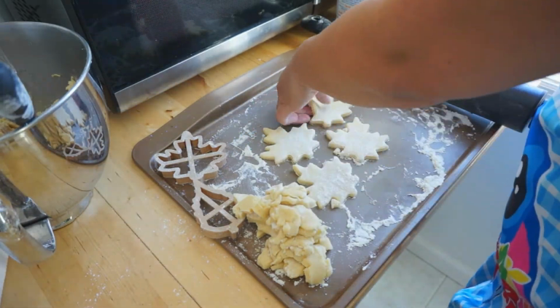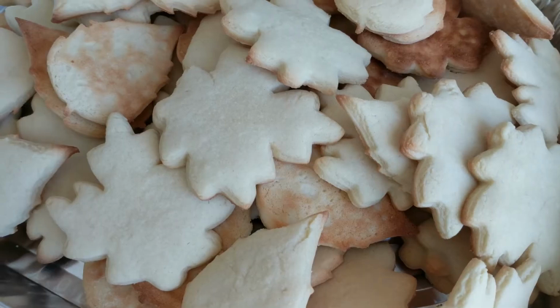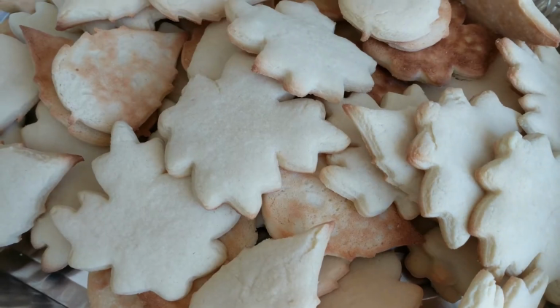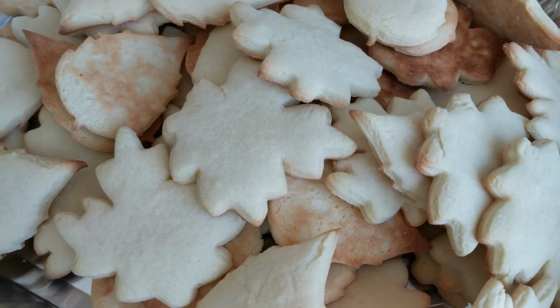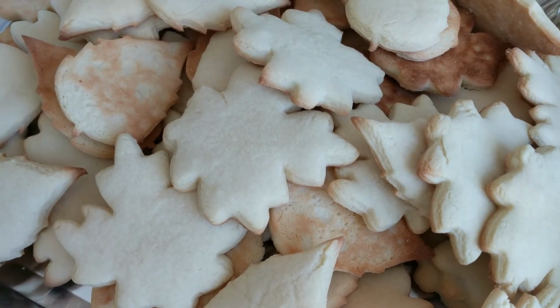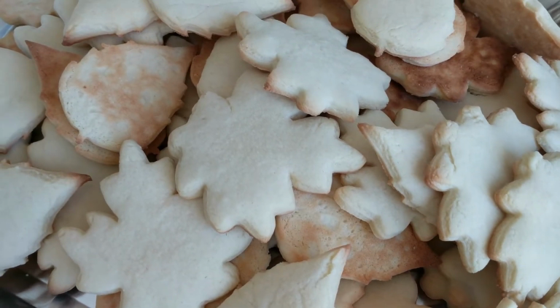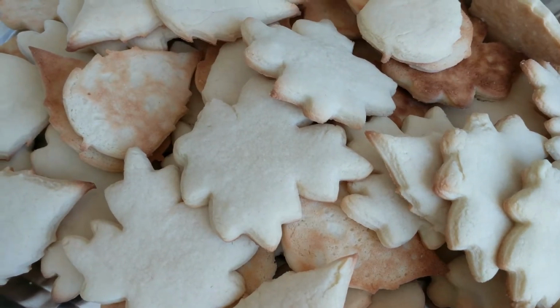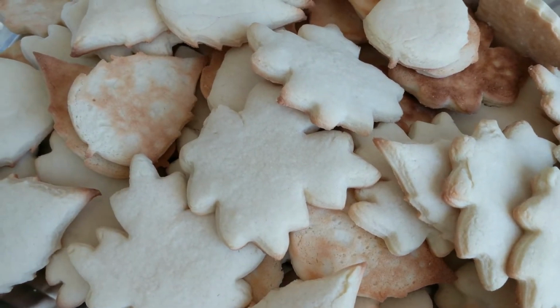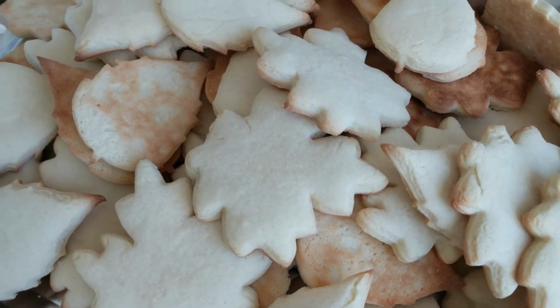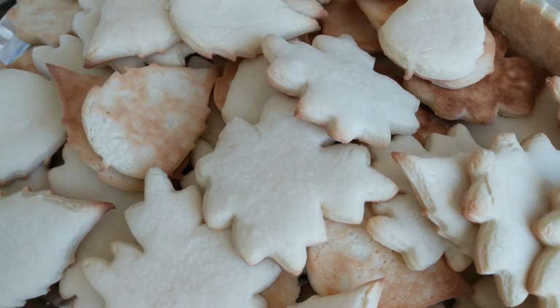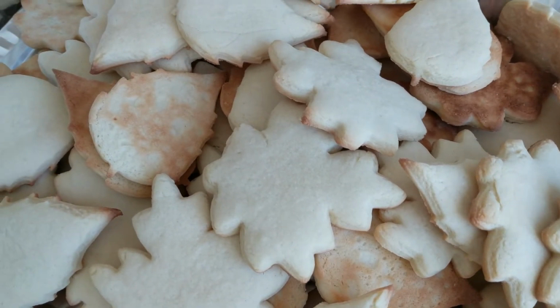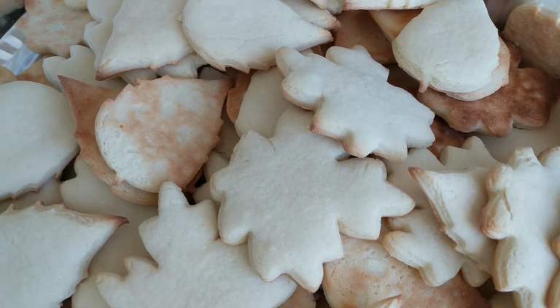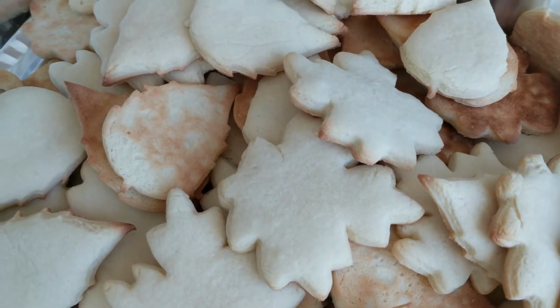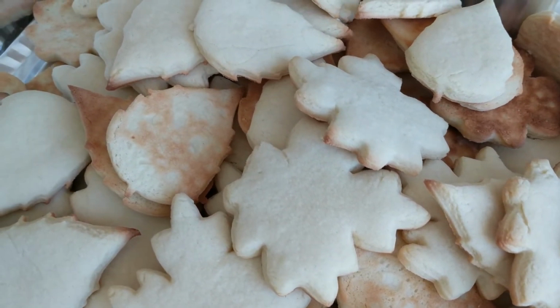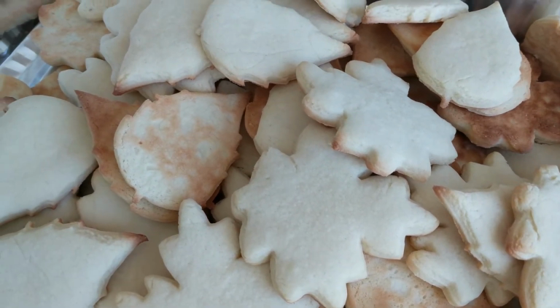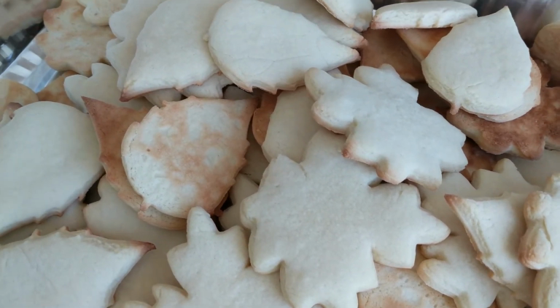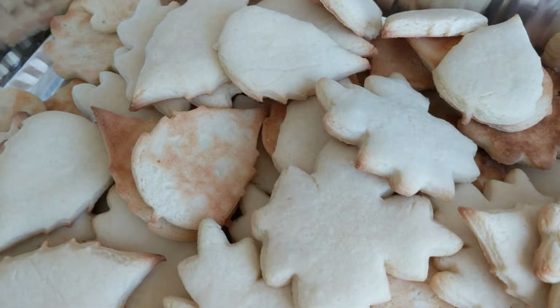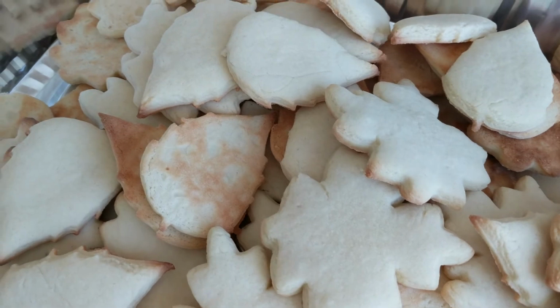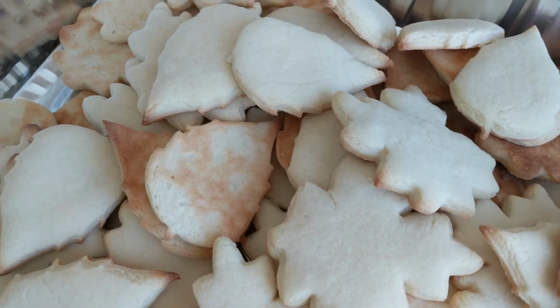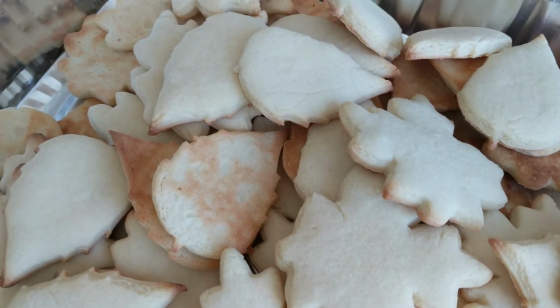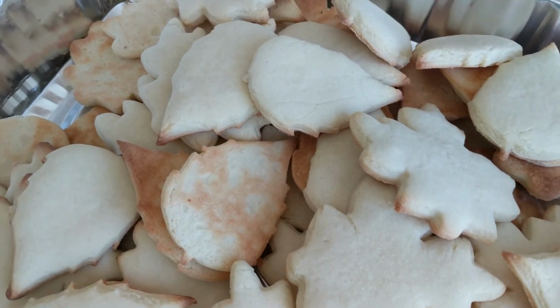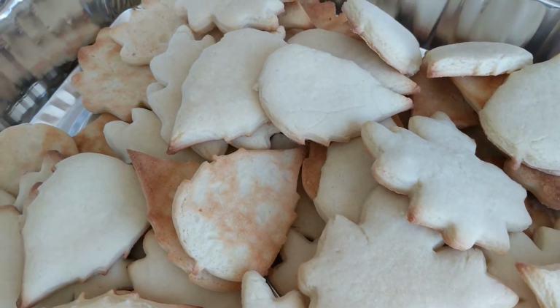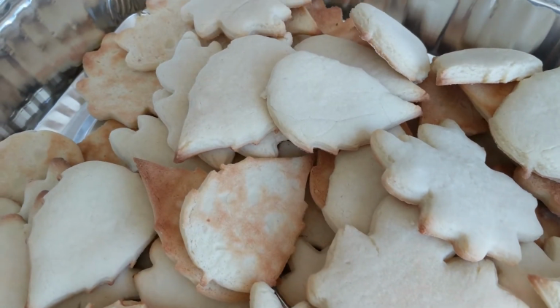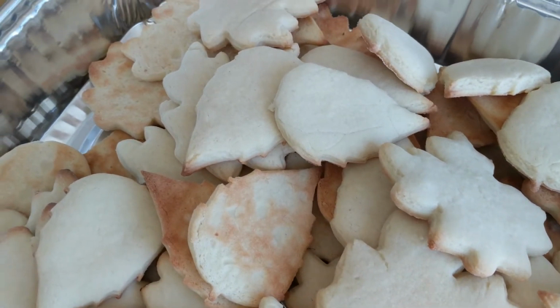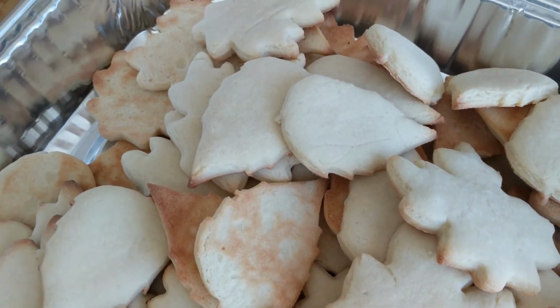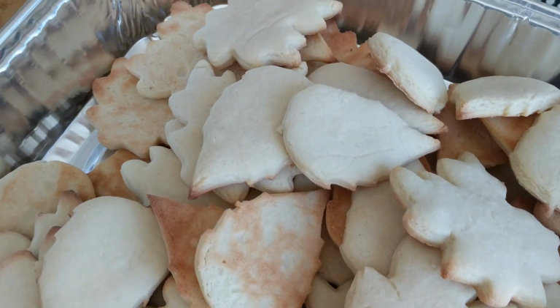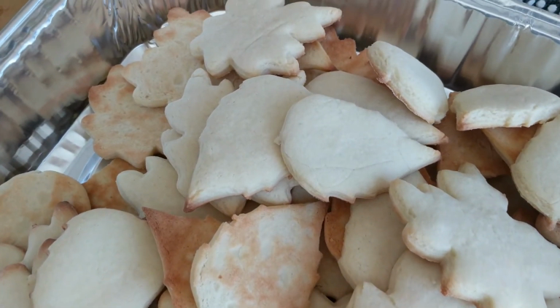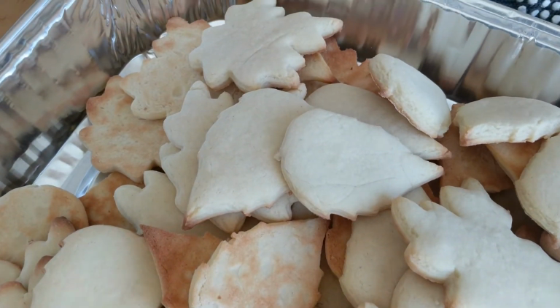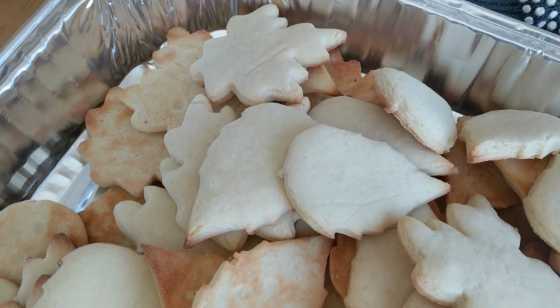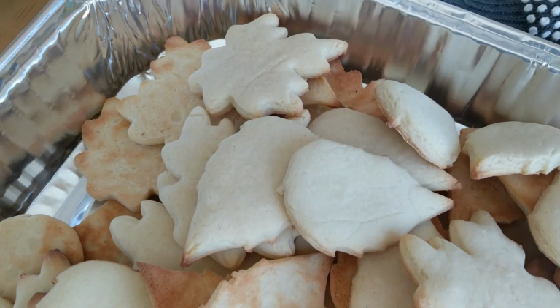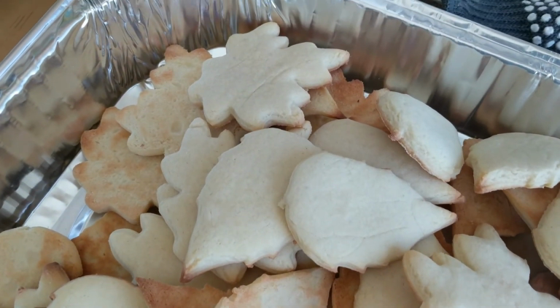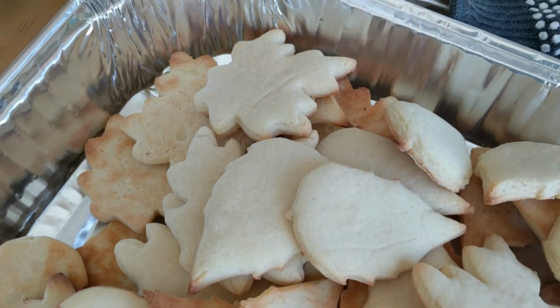As you can see the cookies came out beautiful and they're really, really cute. If you didn't know that you could do this with a 3D printer, well now you do.